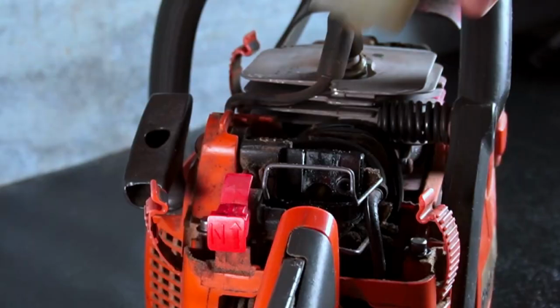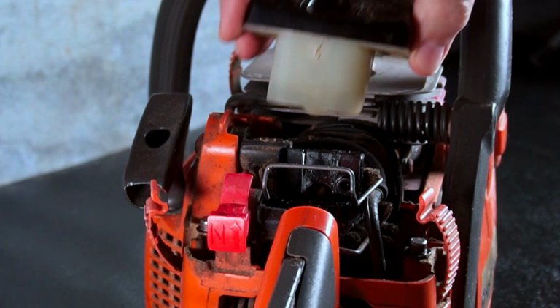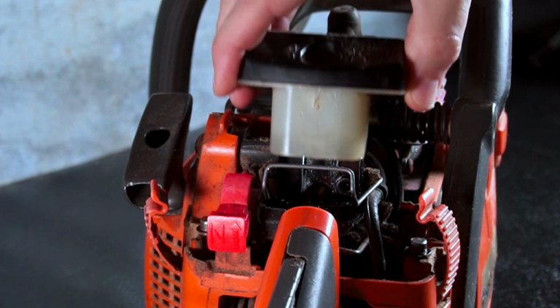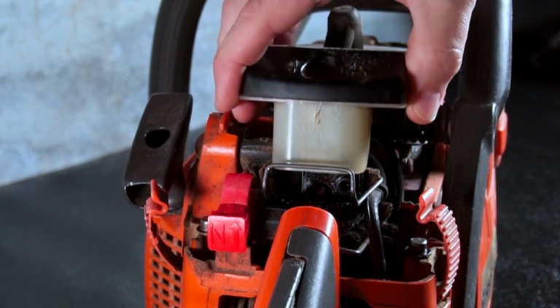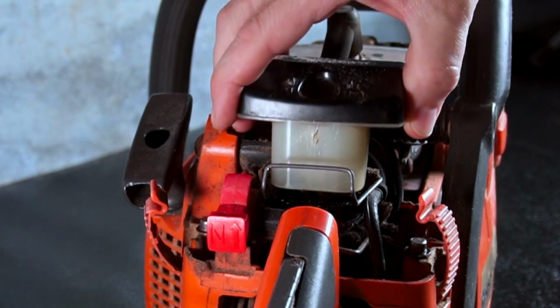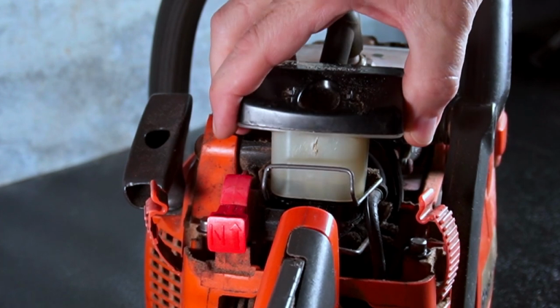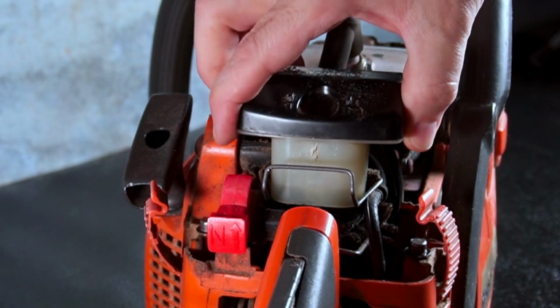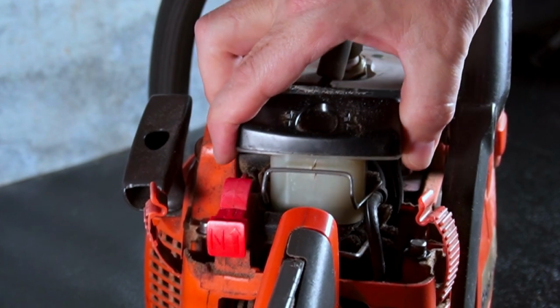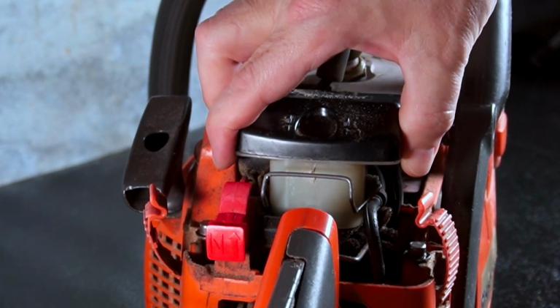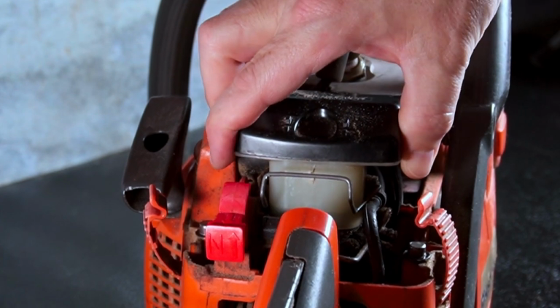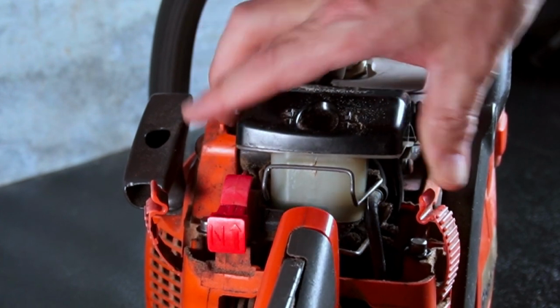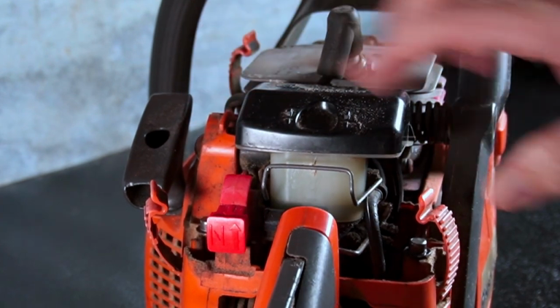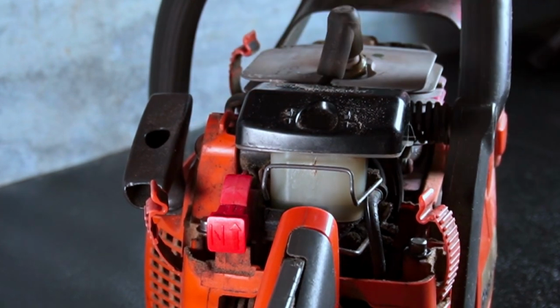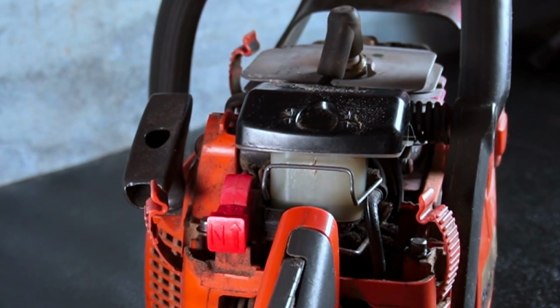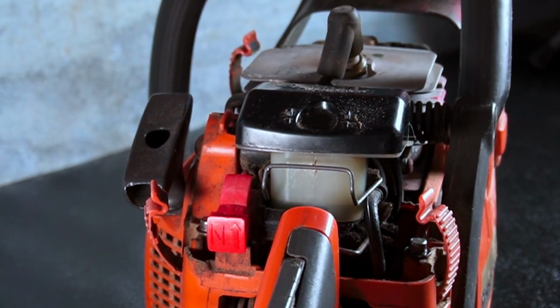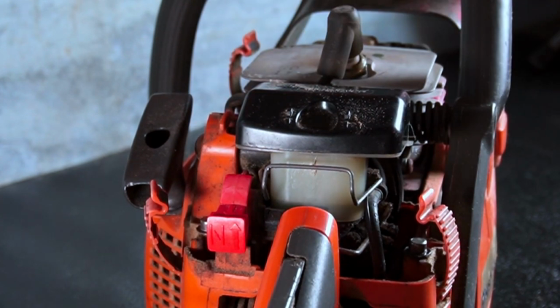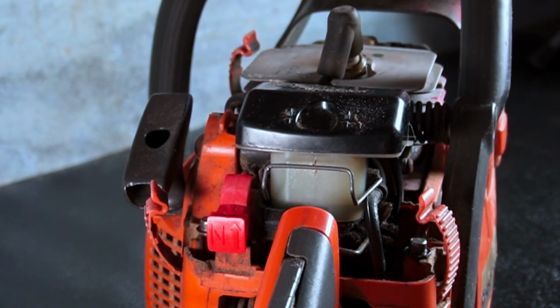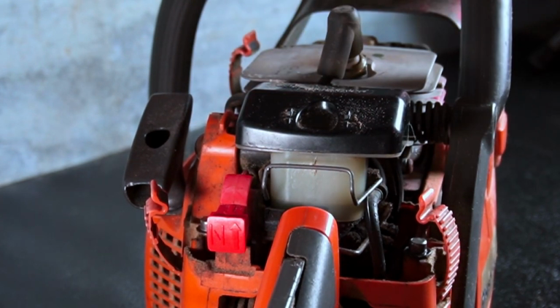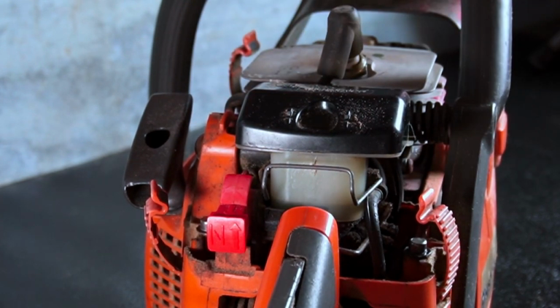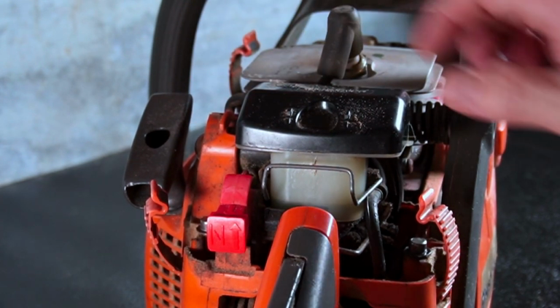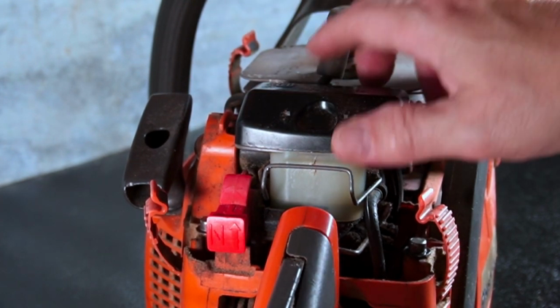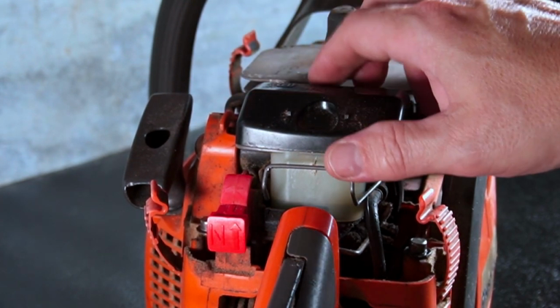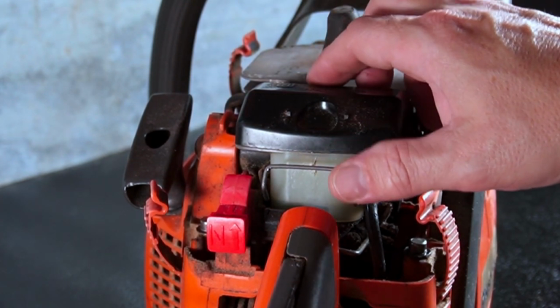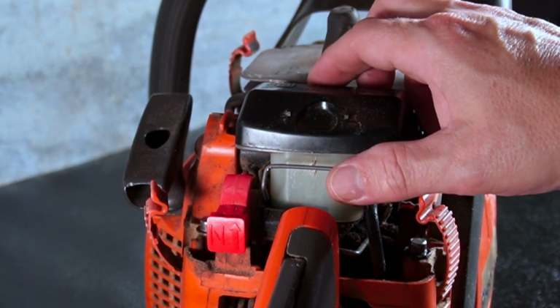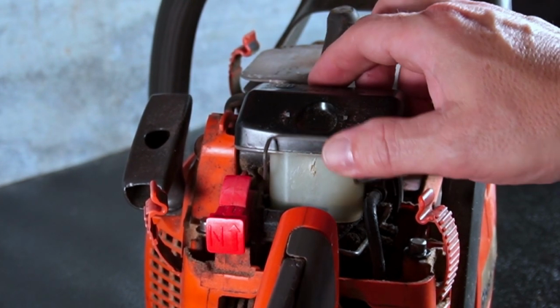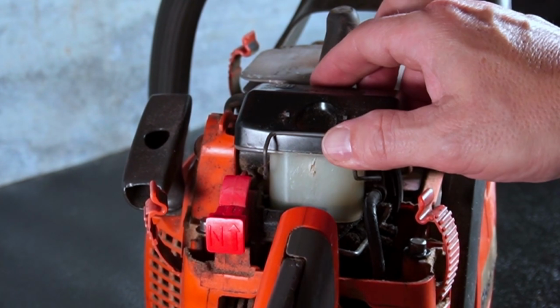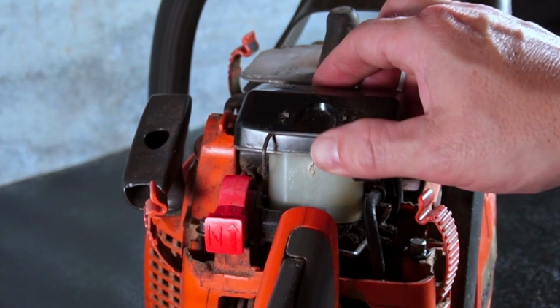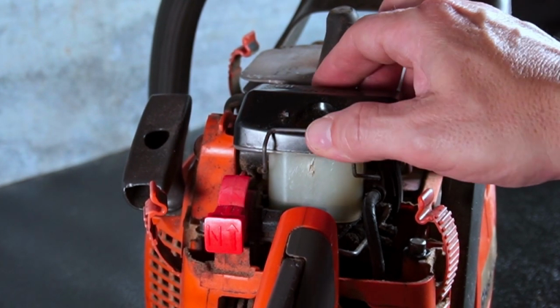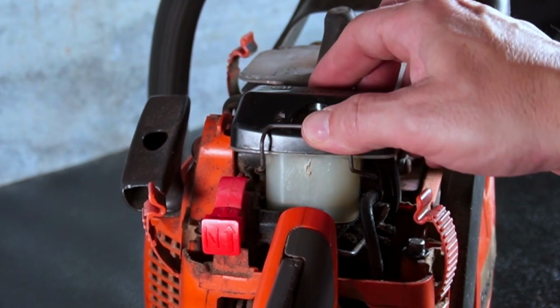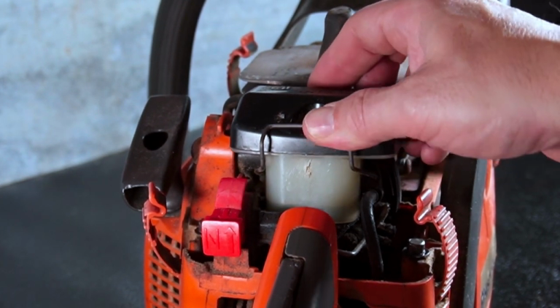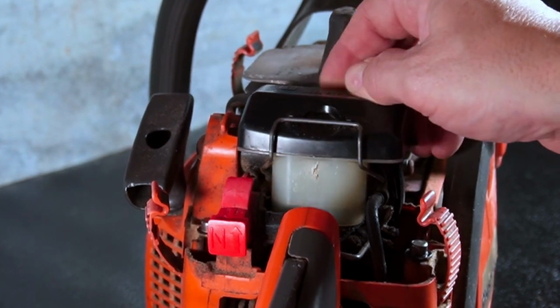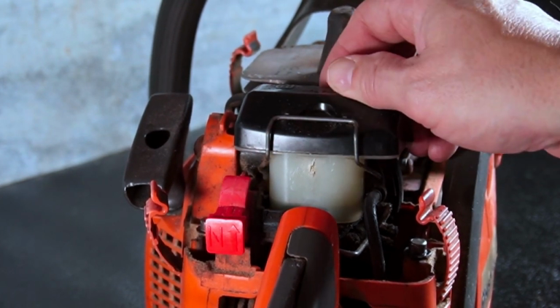Replace by simply pressing in the new filter, filter cap, and reattaching the metal clip.